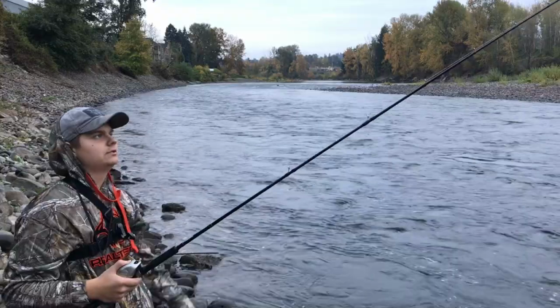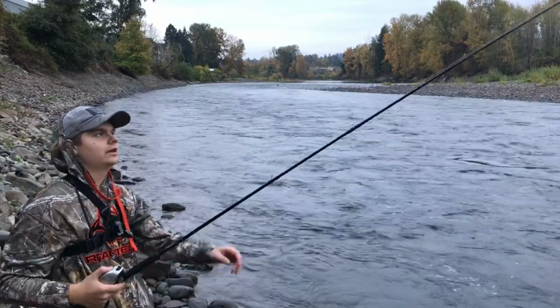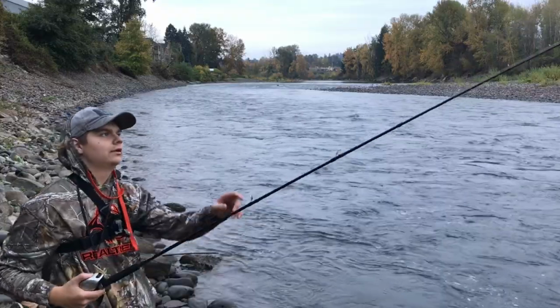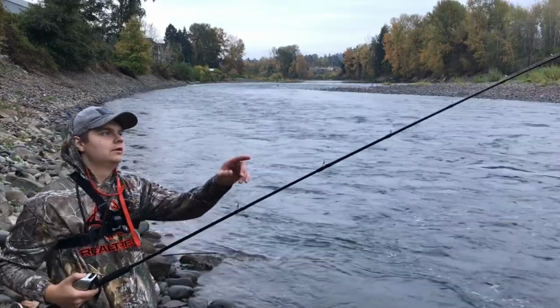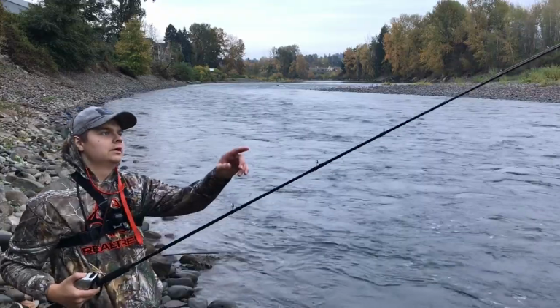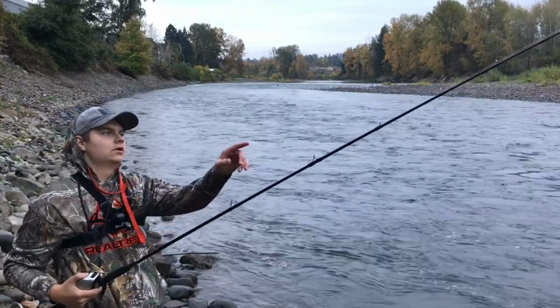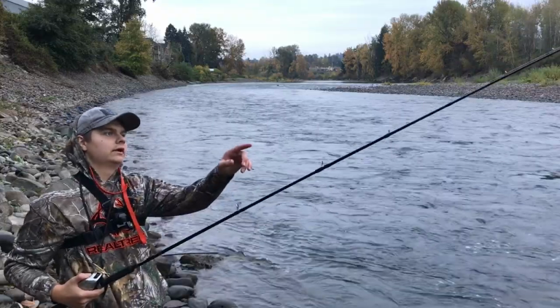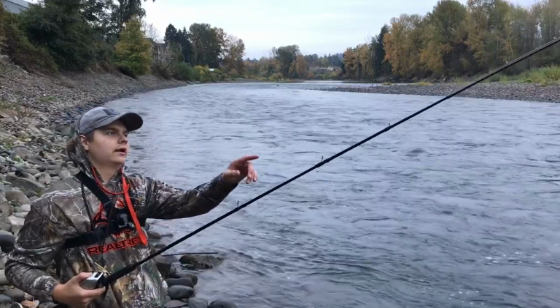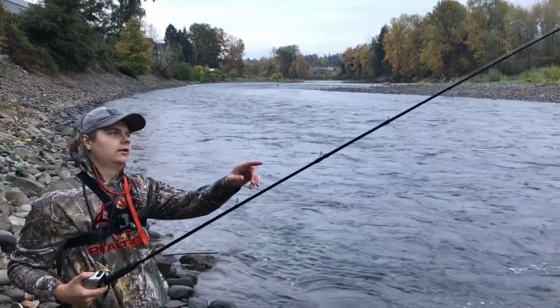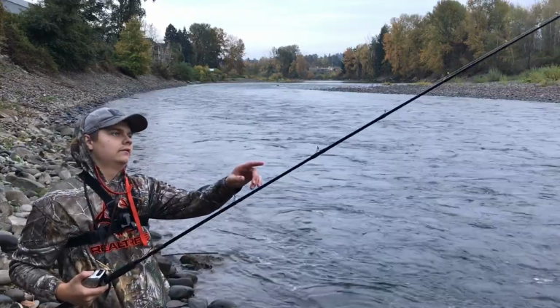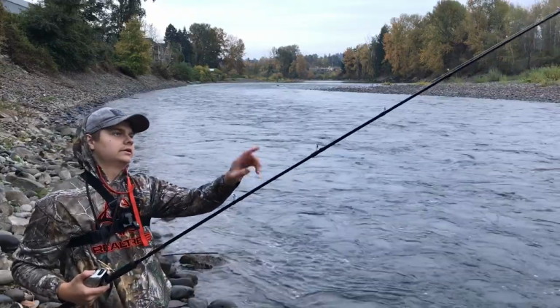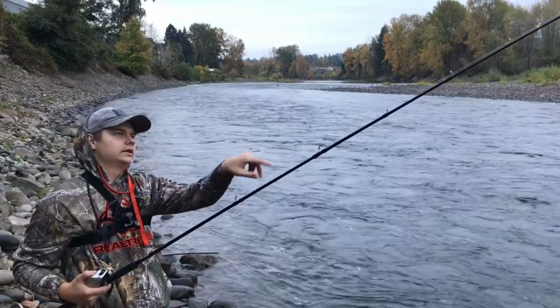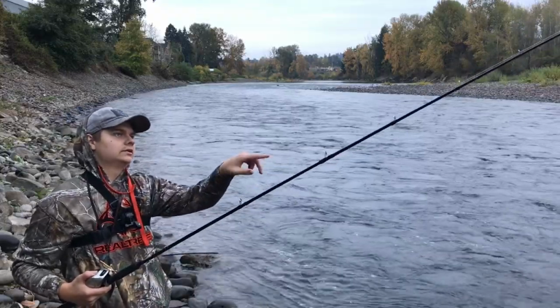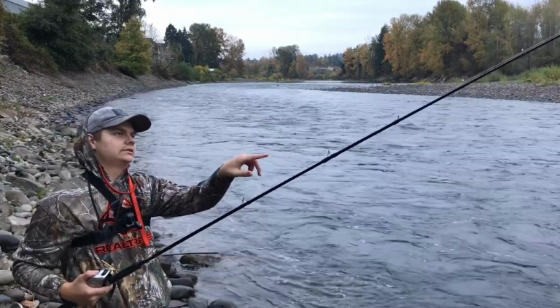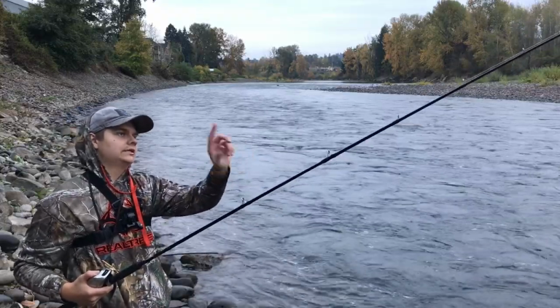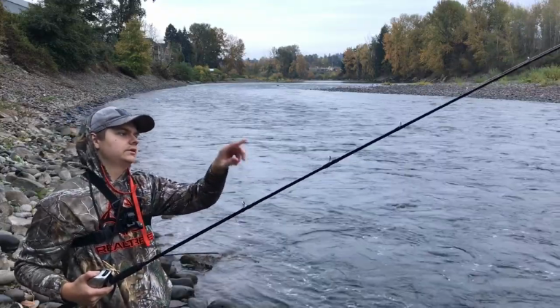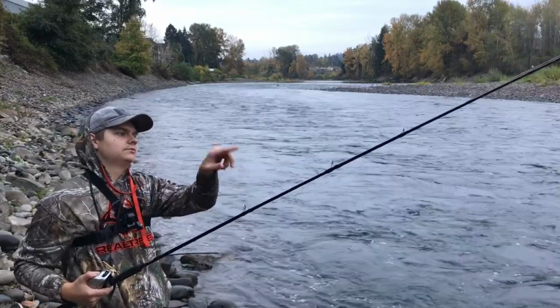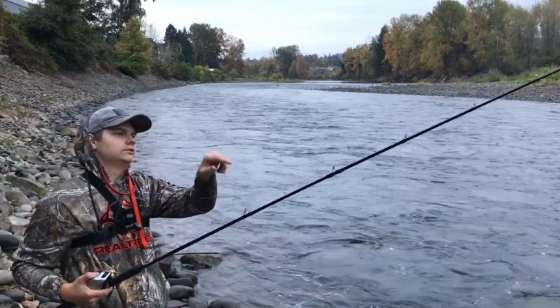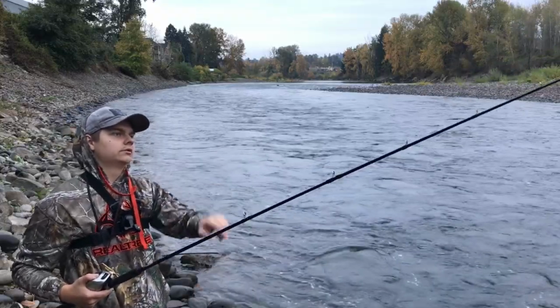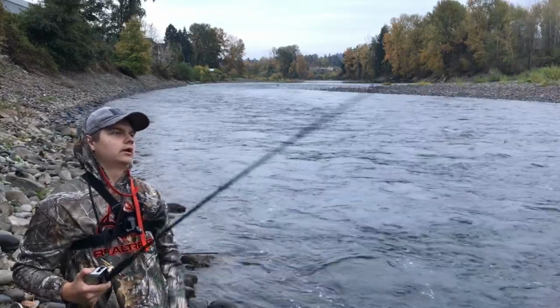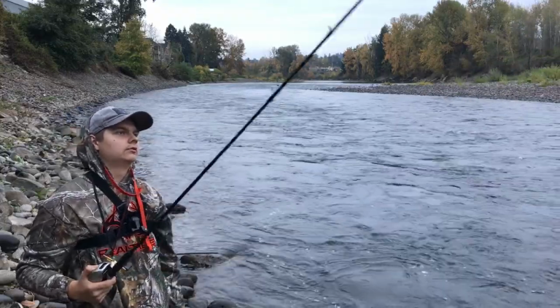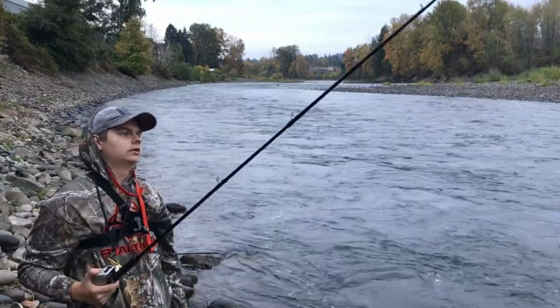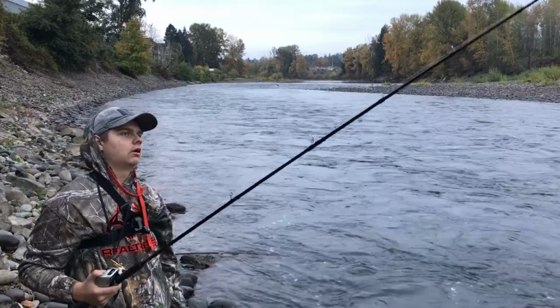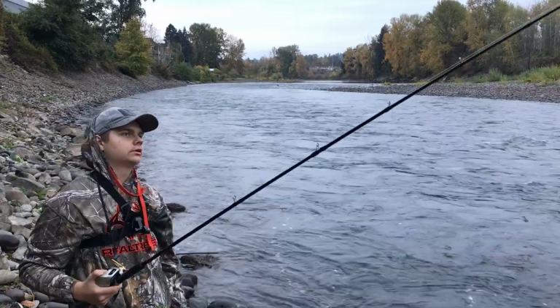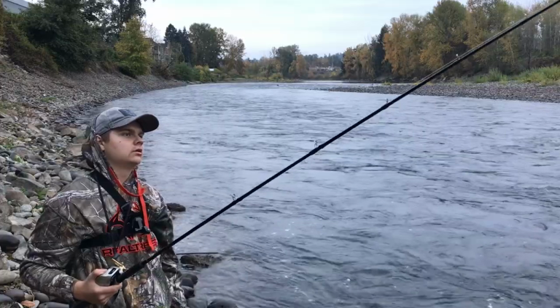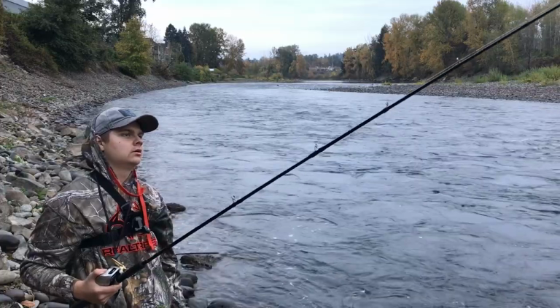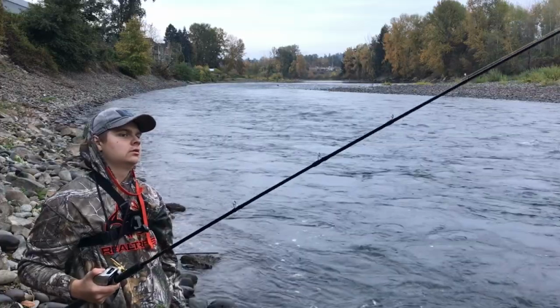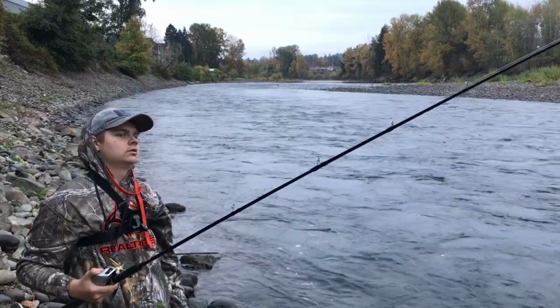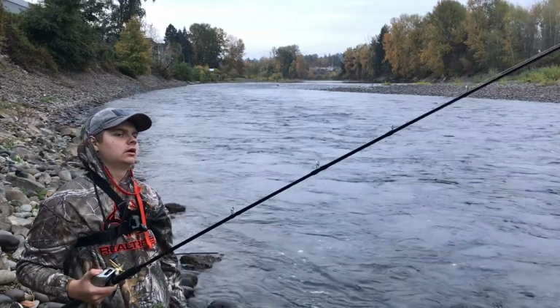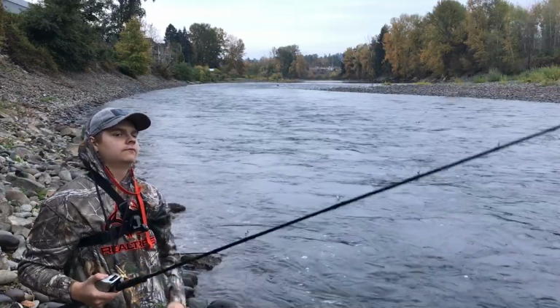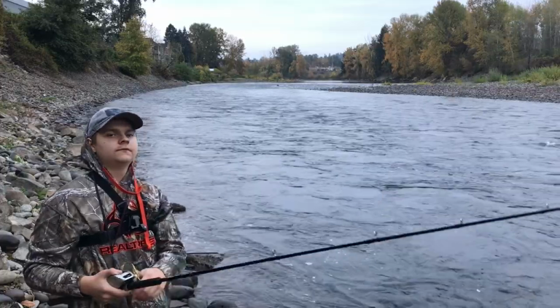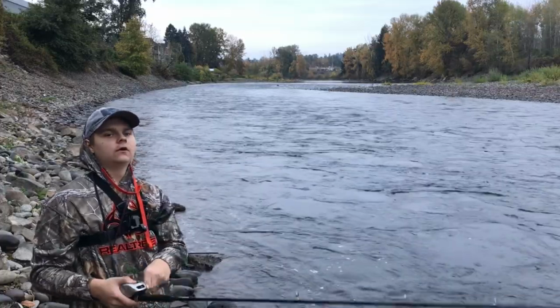You see my line — it's going like that. That means it's bouncing on the rocks, you know.